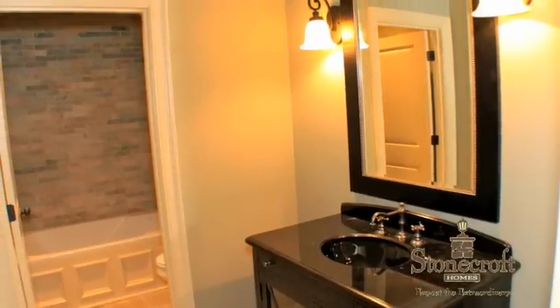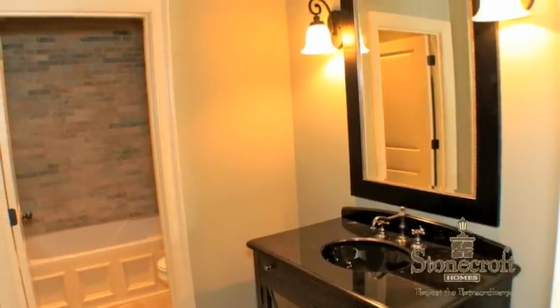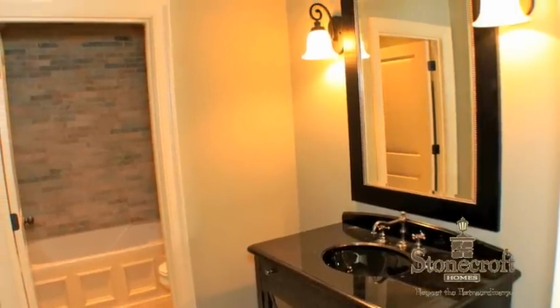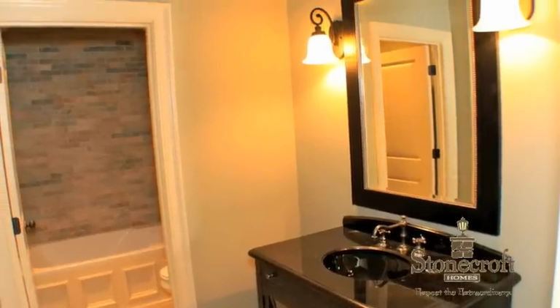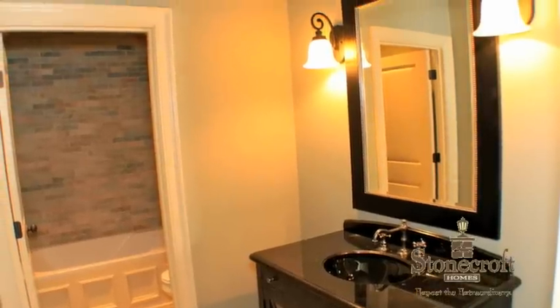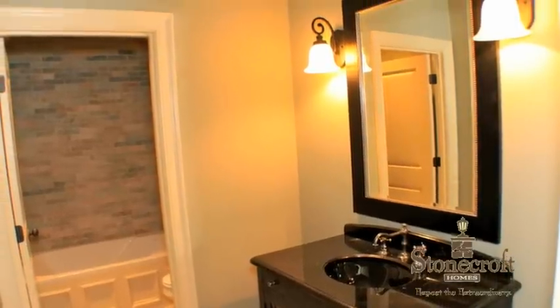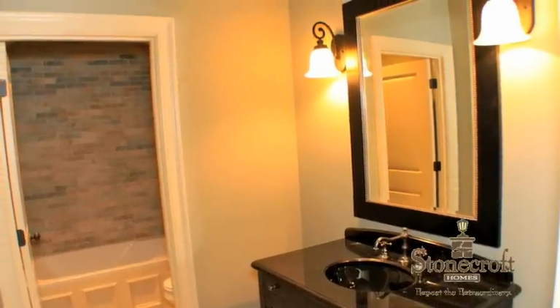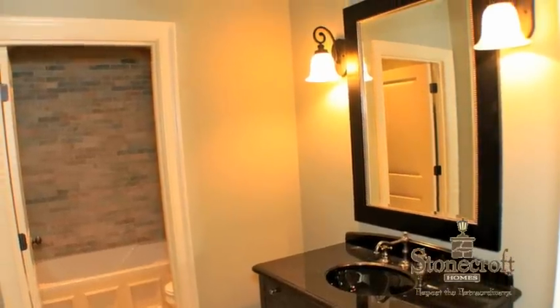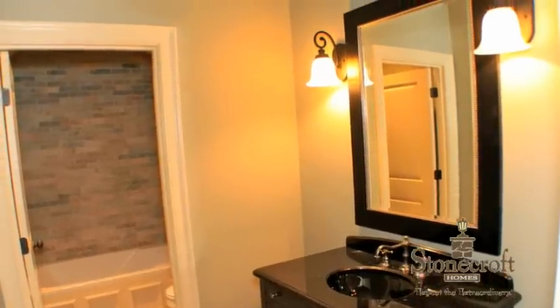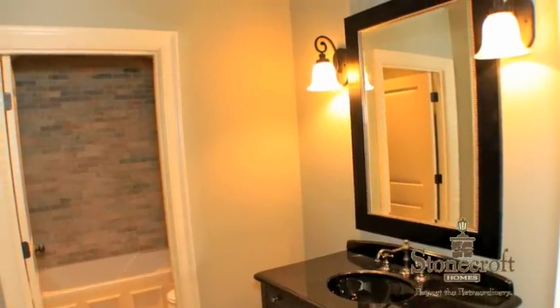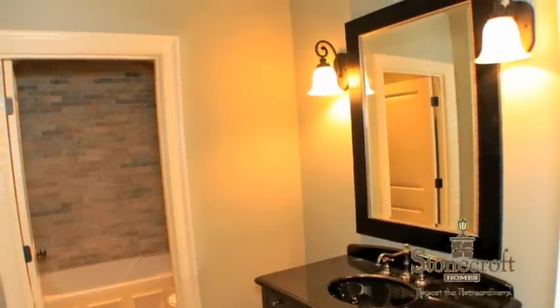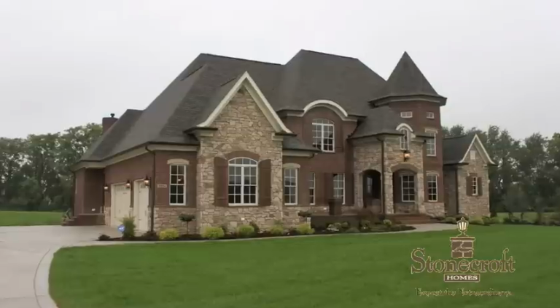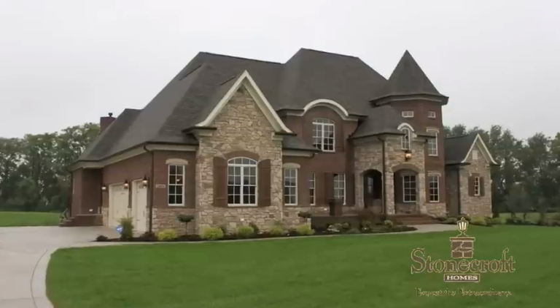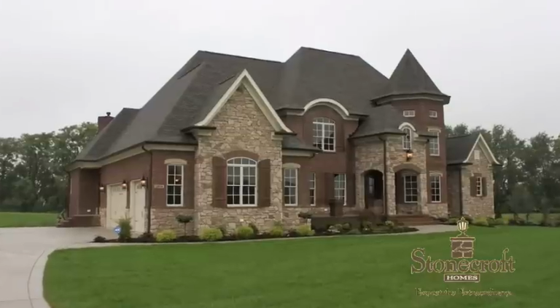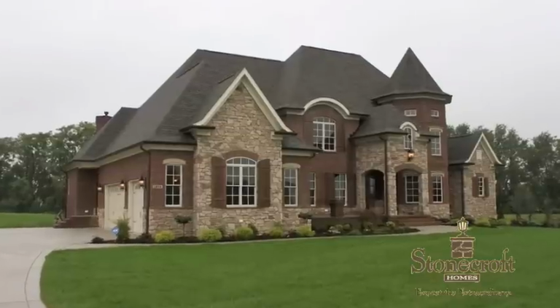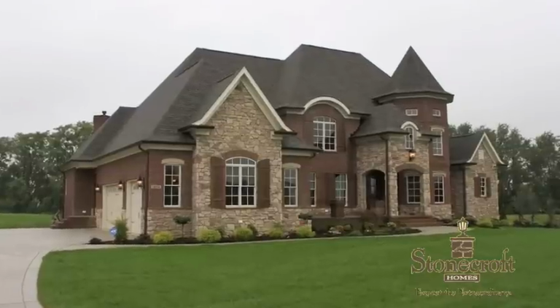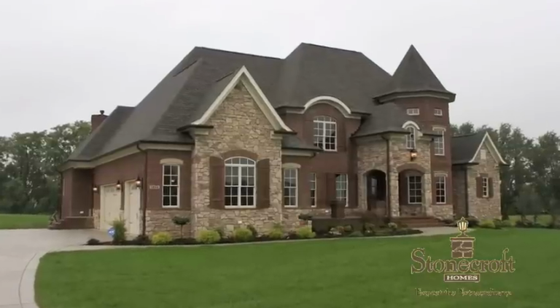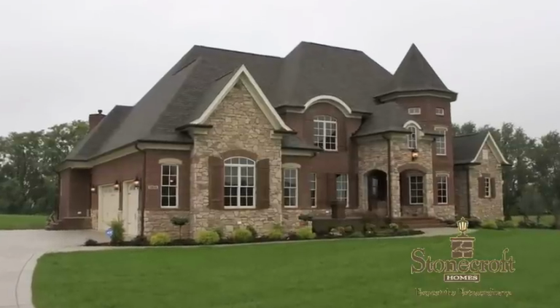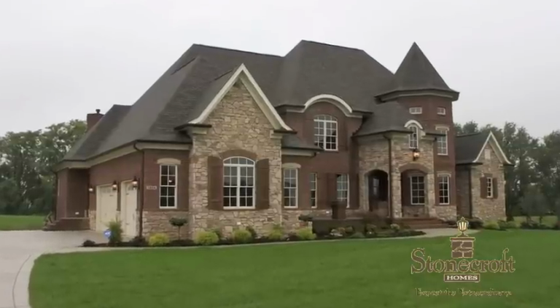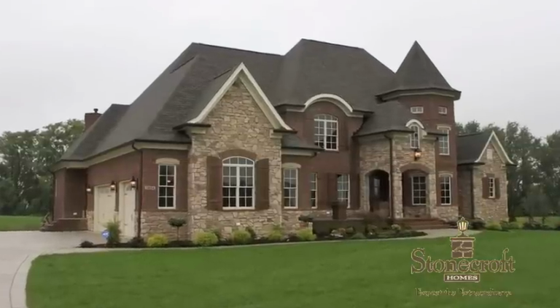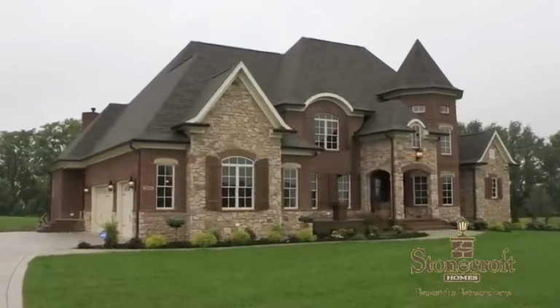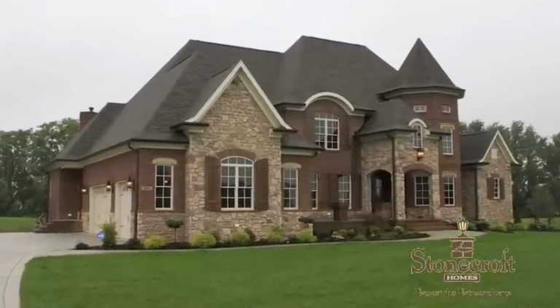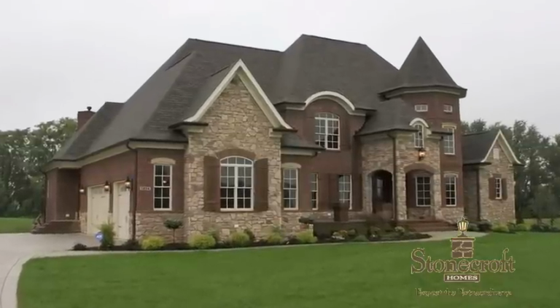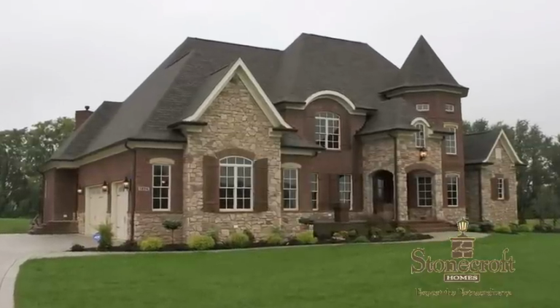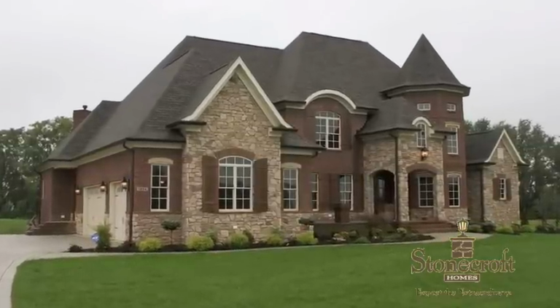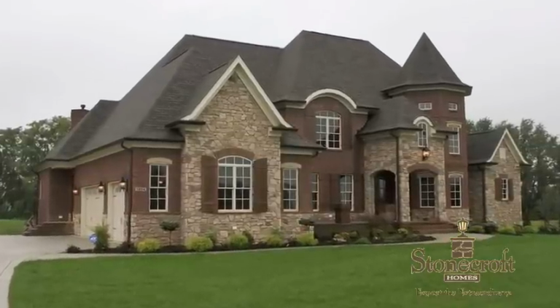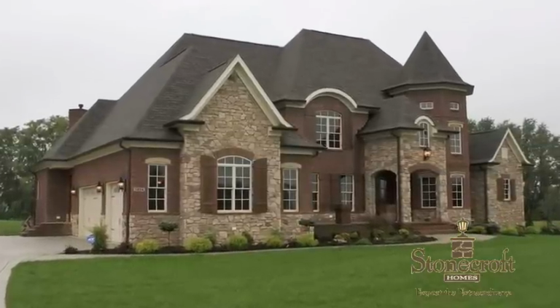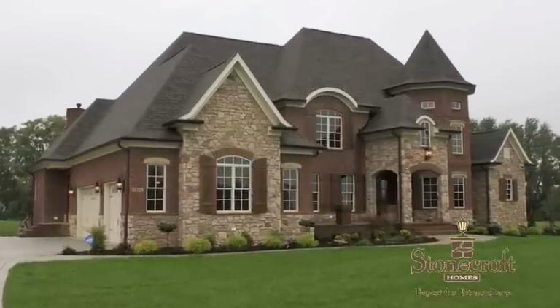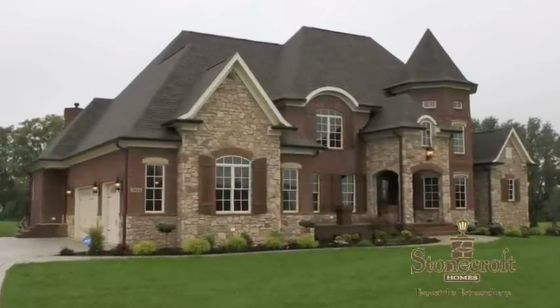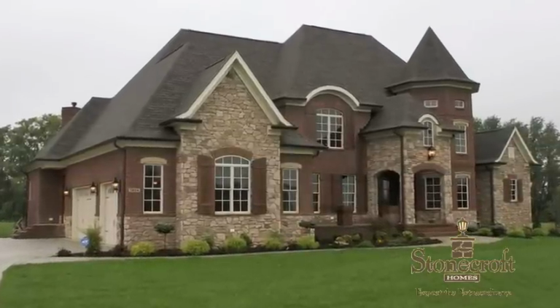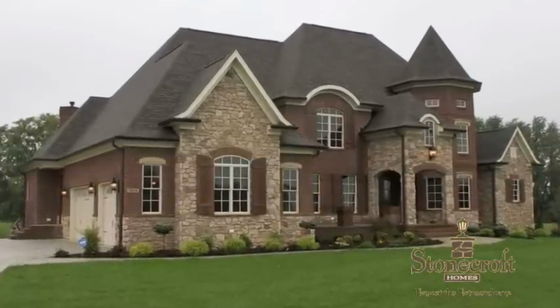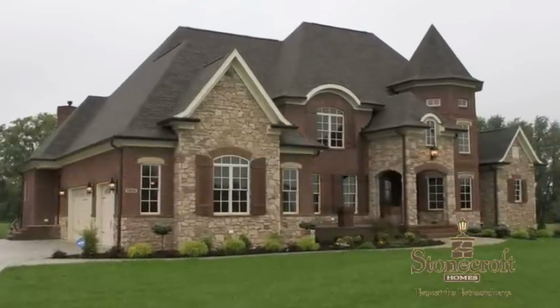Visit StonecroftHomes.net today to learn how so many others have discovered that they can expect the extraordinary.